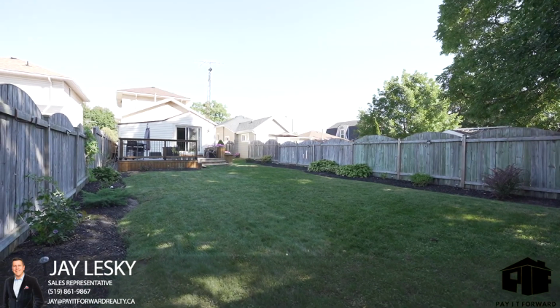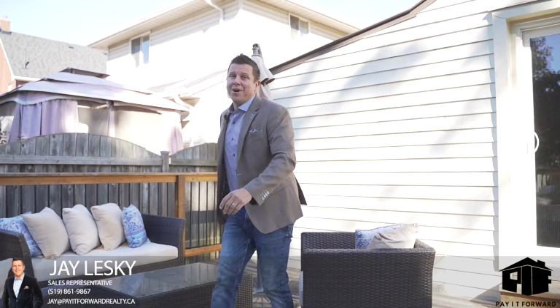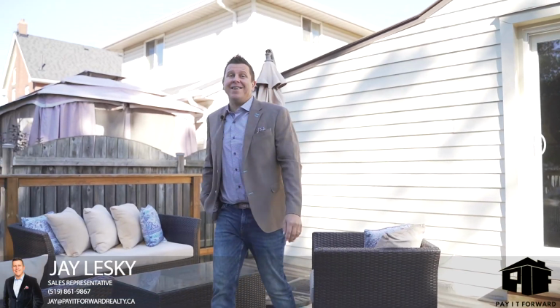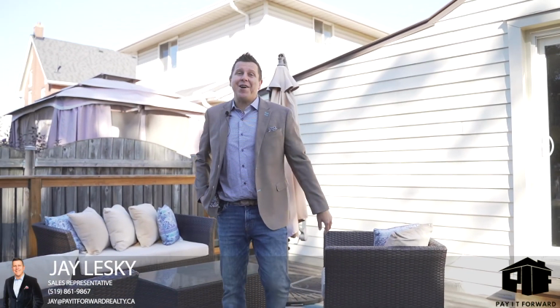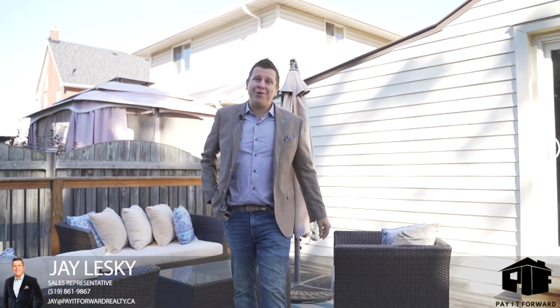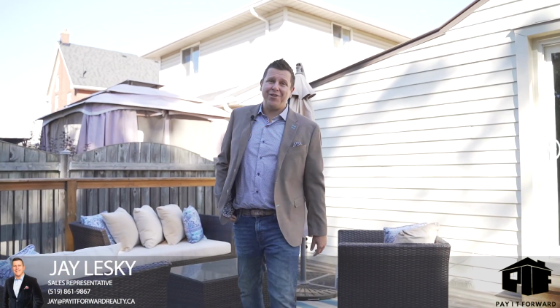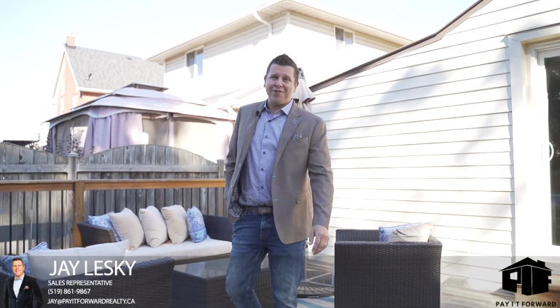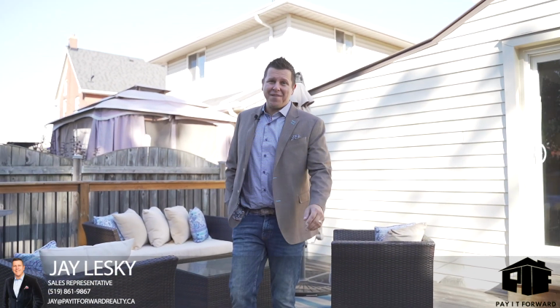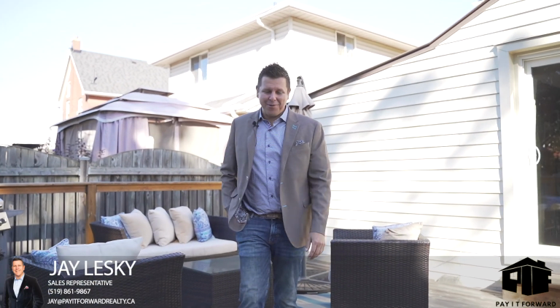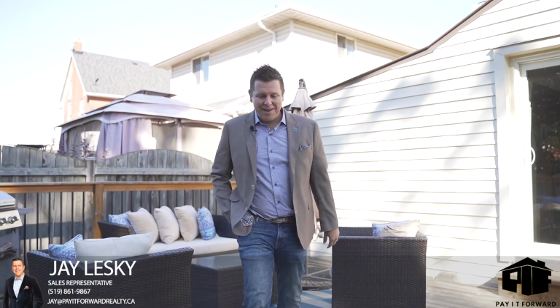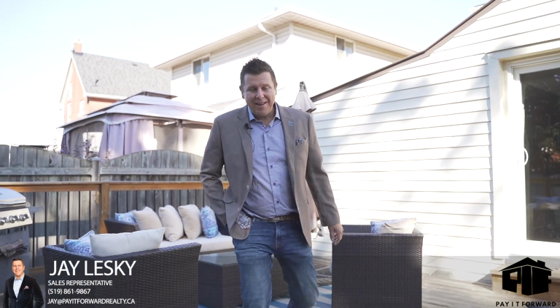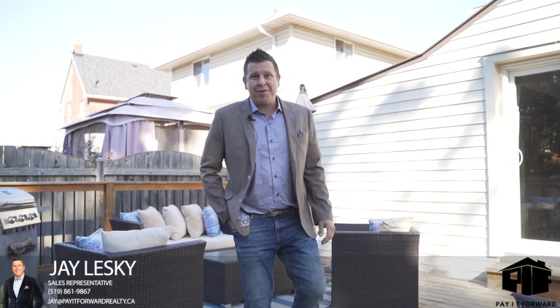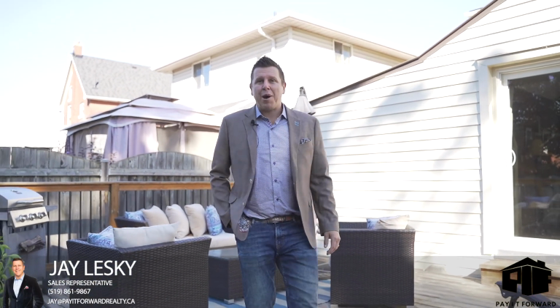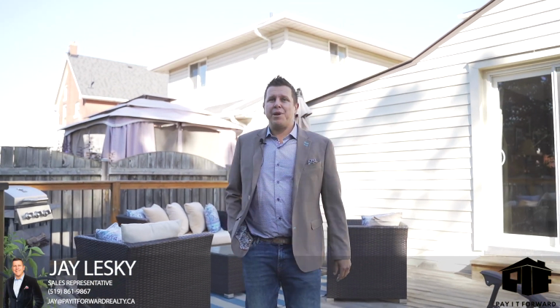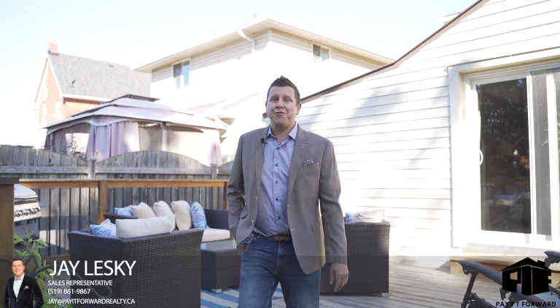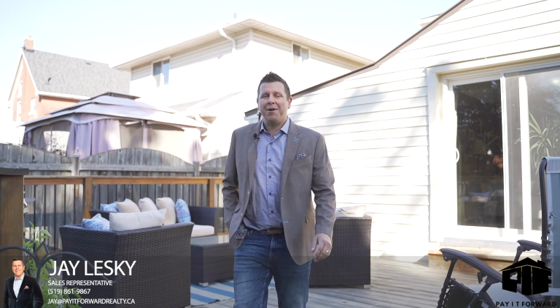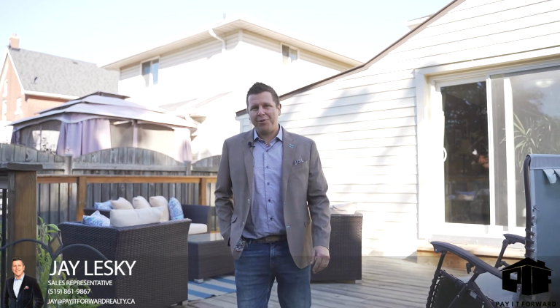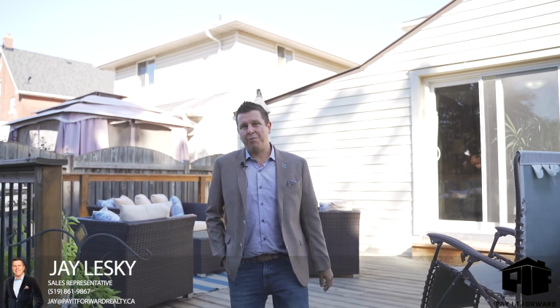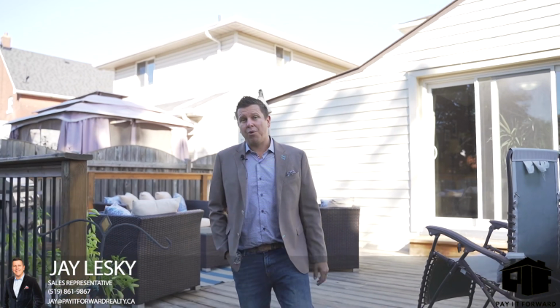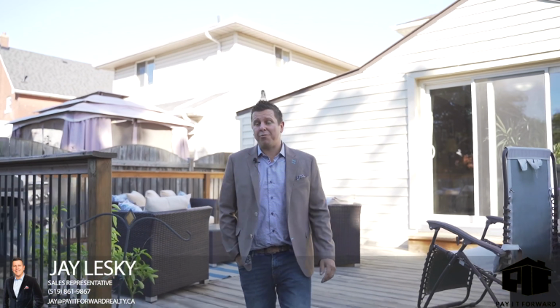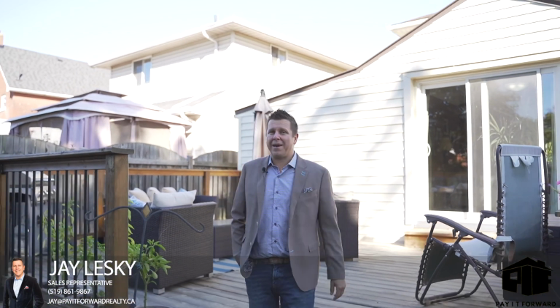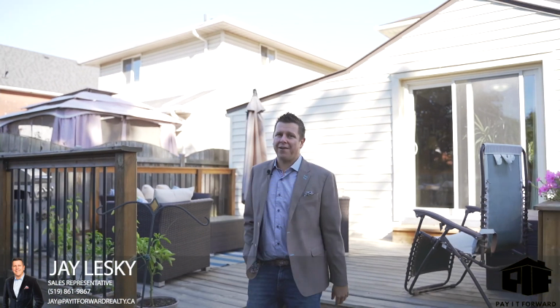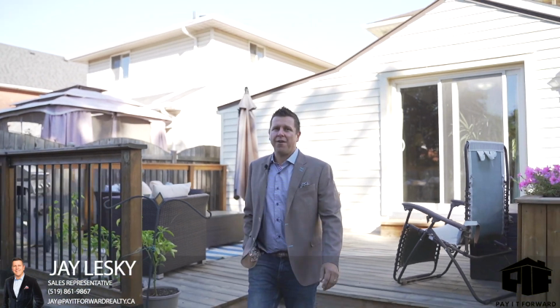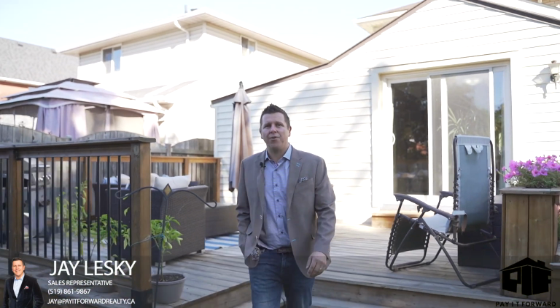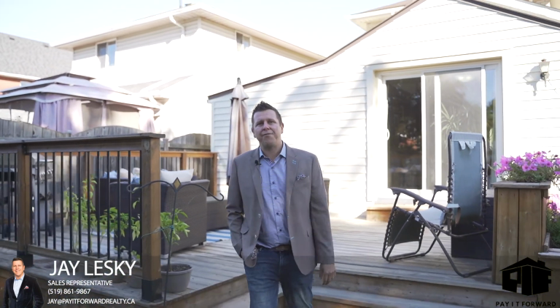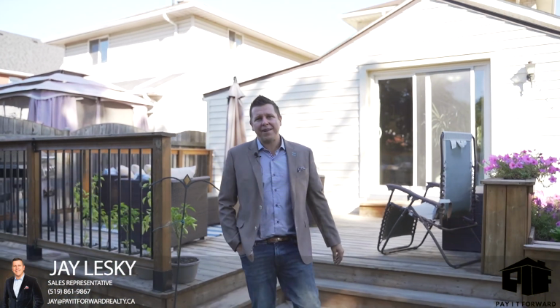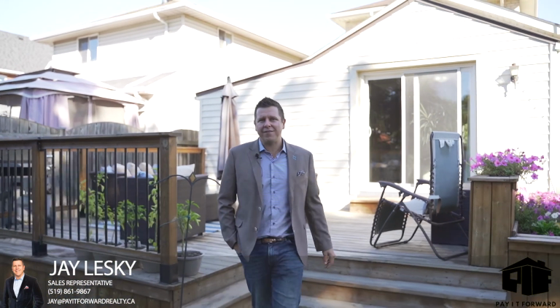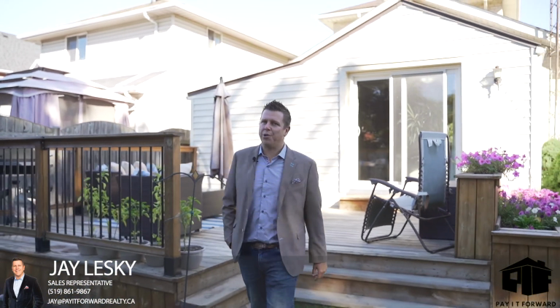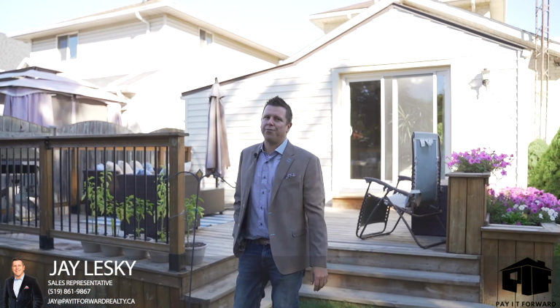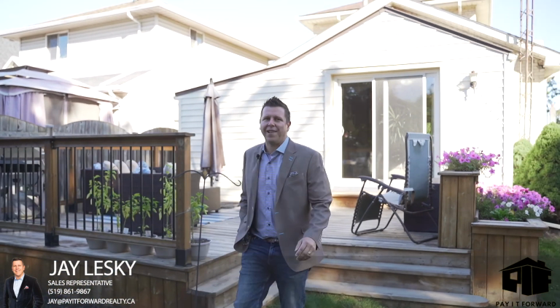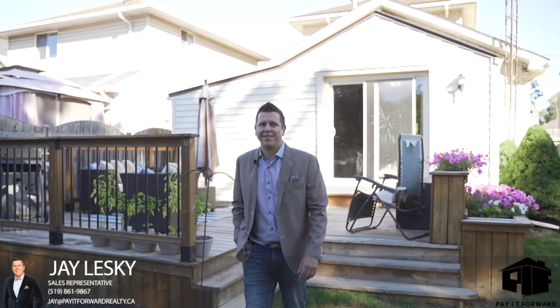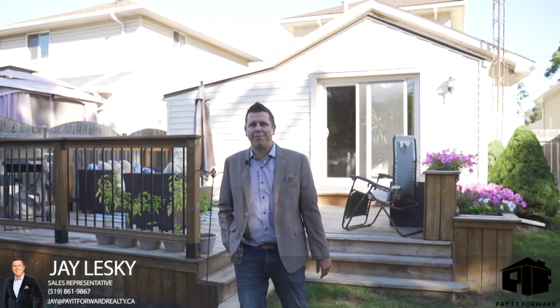Well guys, I hope you enjoyed the tour on this one. This property also comes with a gorgeous backyard — fully fenced and beautifully landscaped.